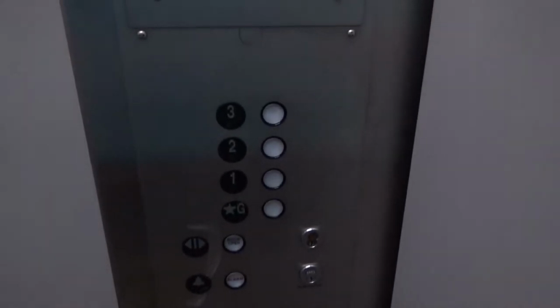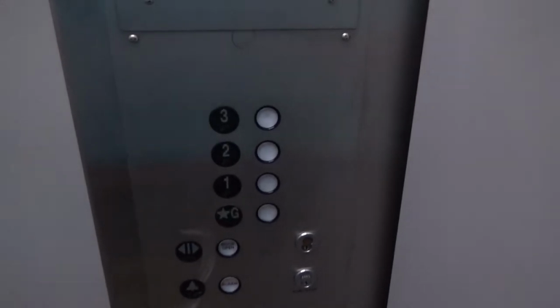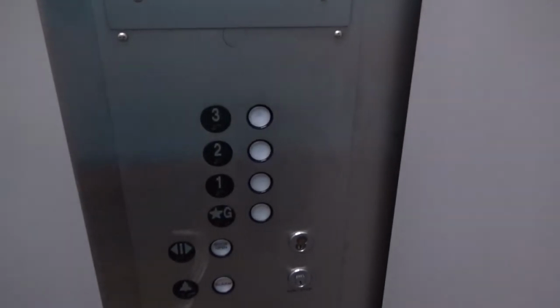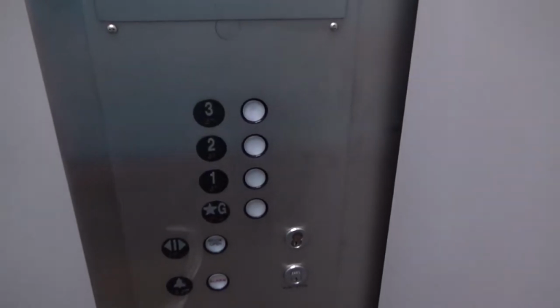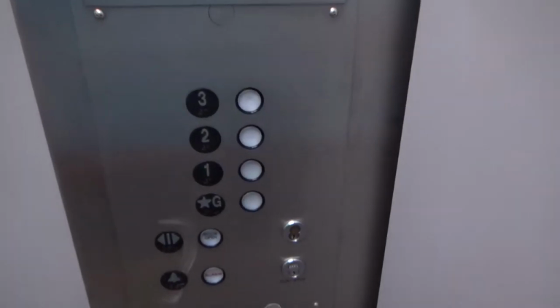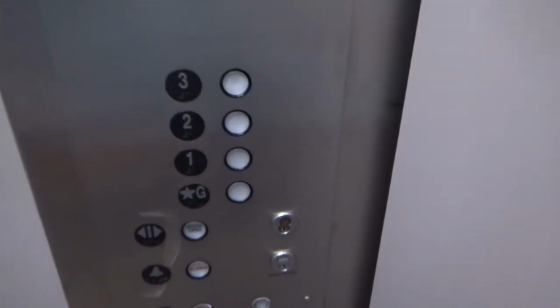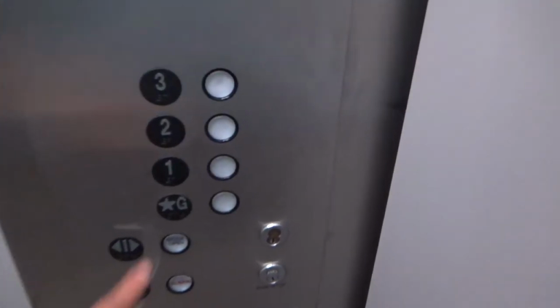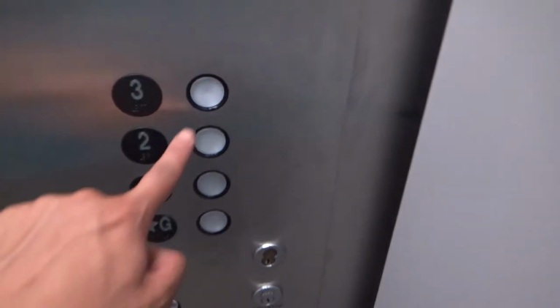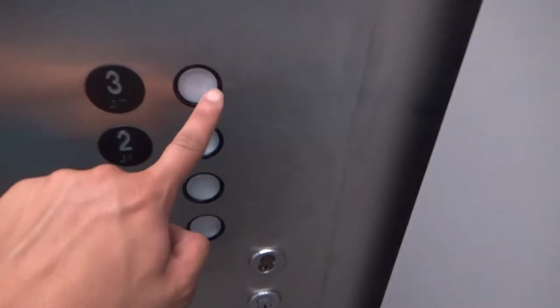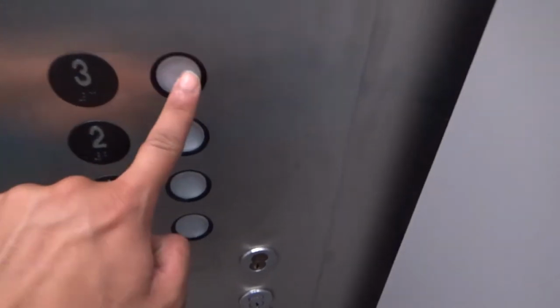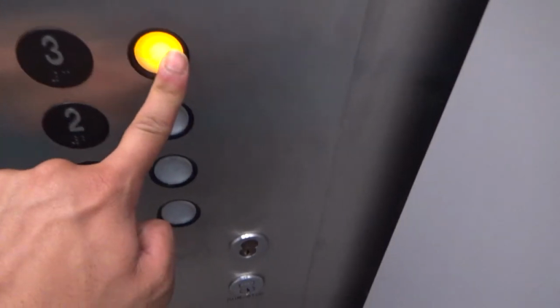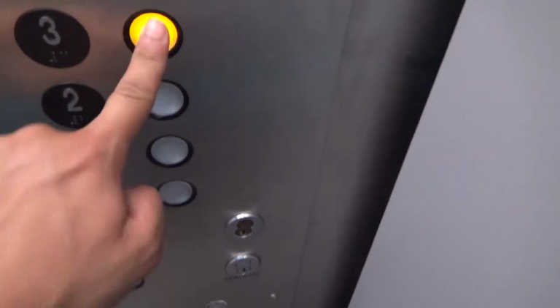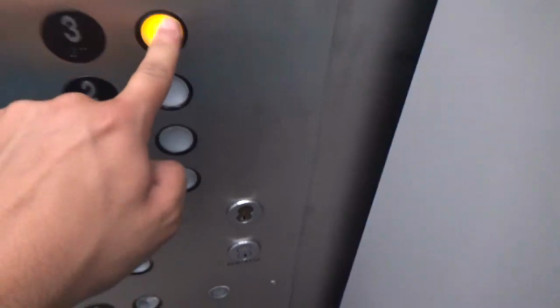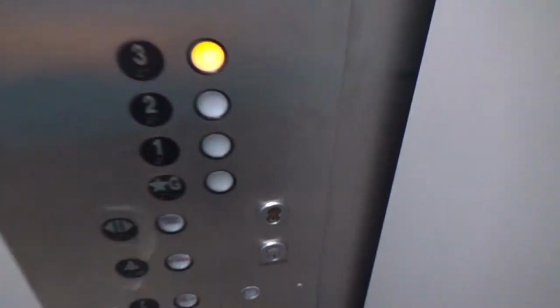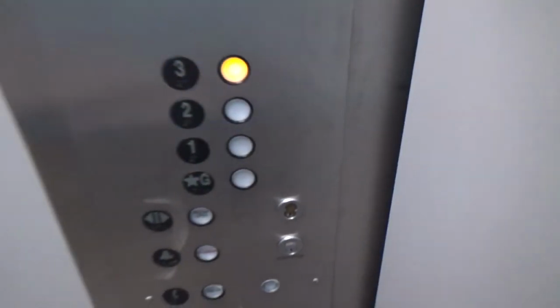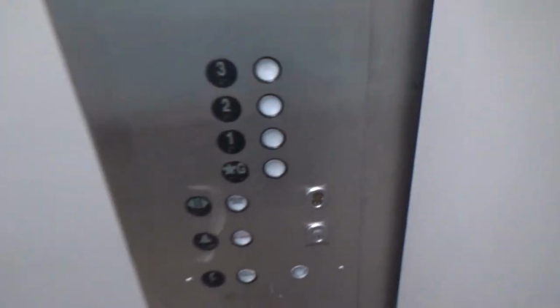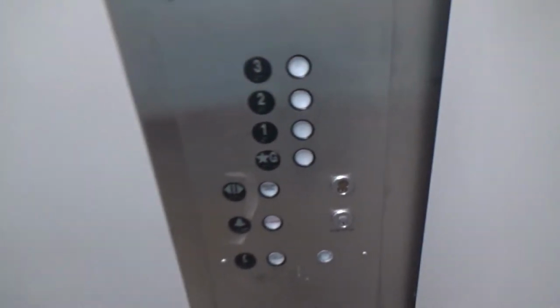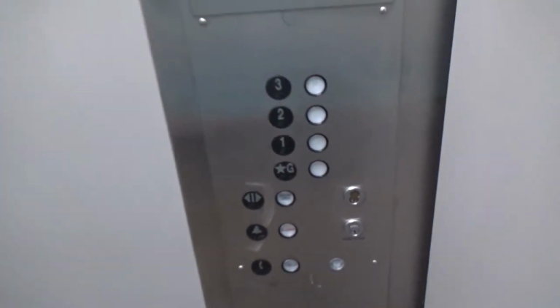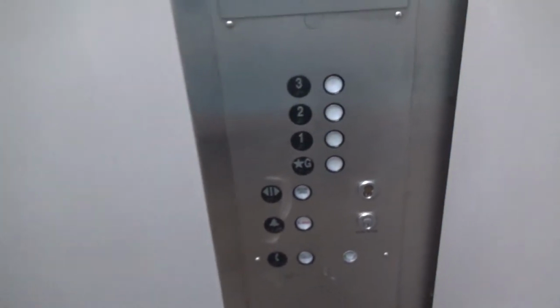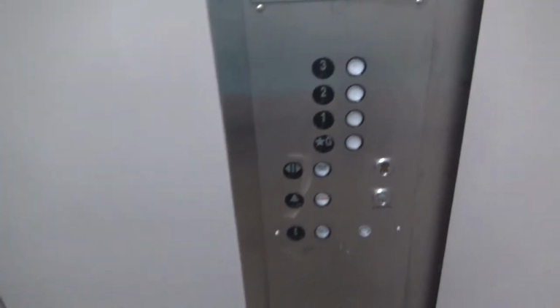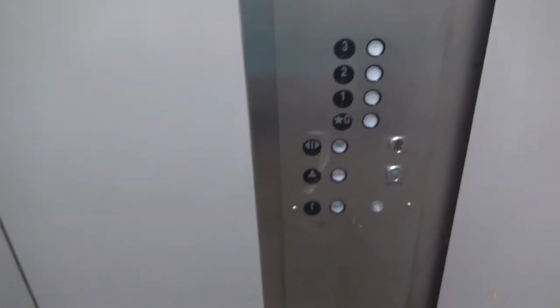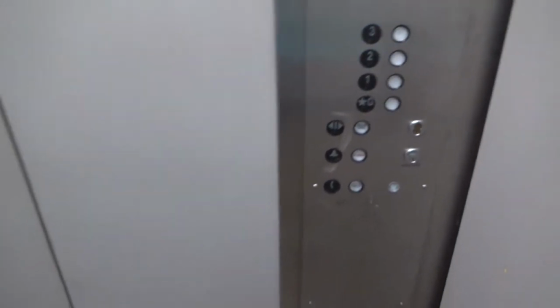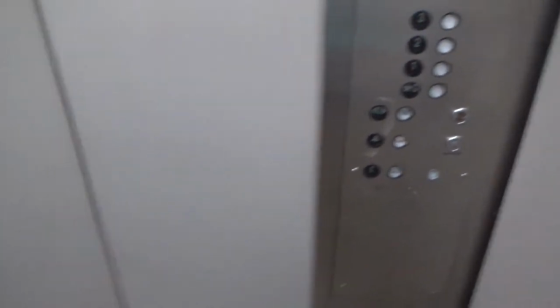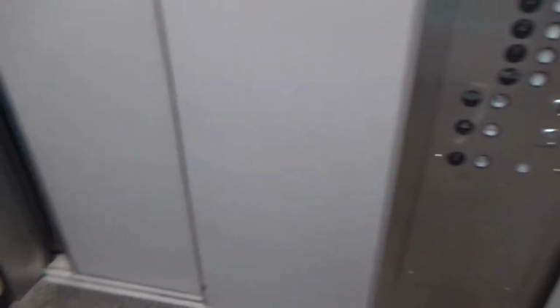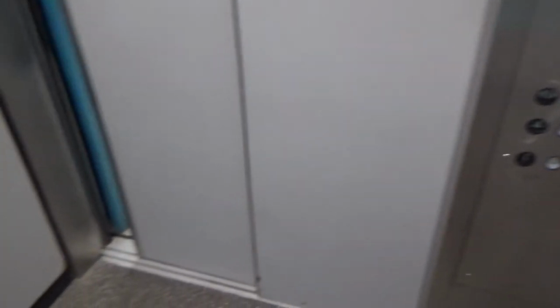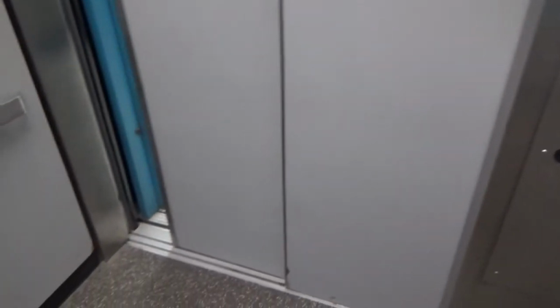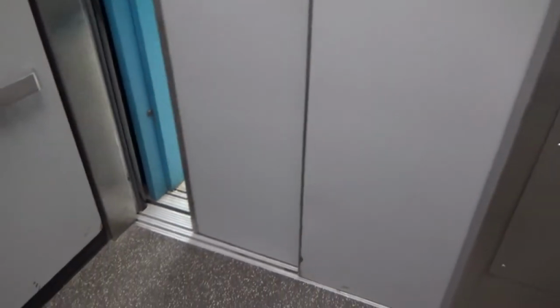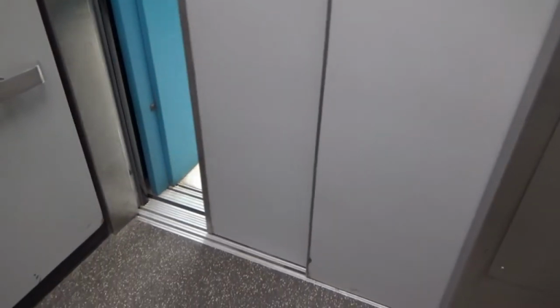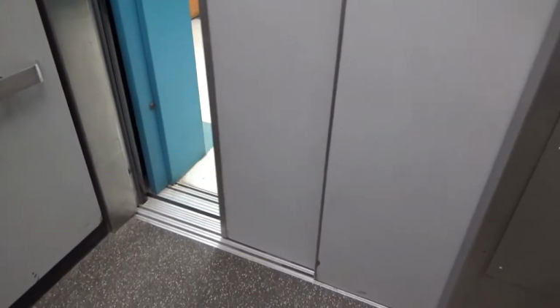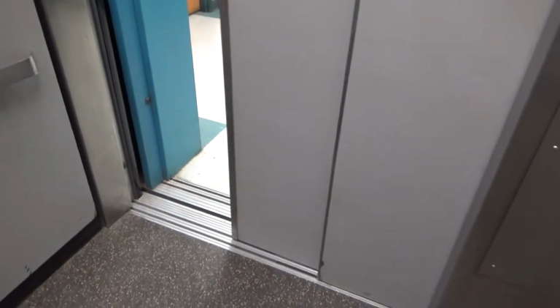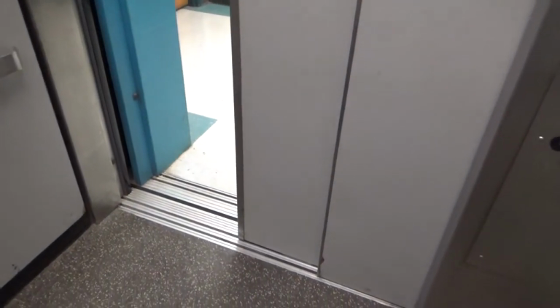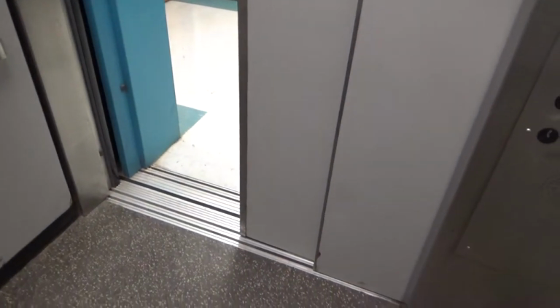Yeah, the button already went out. This one, I think it's on a new controller.